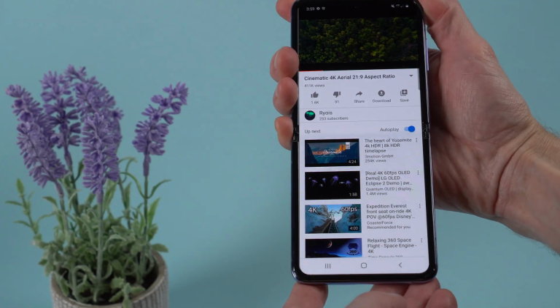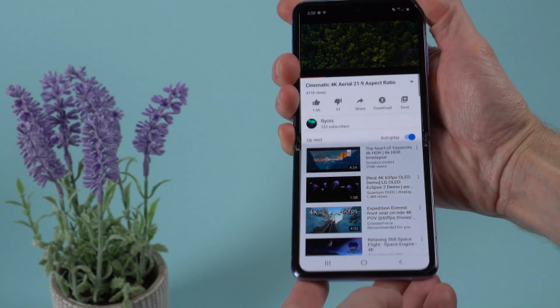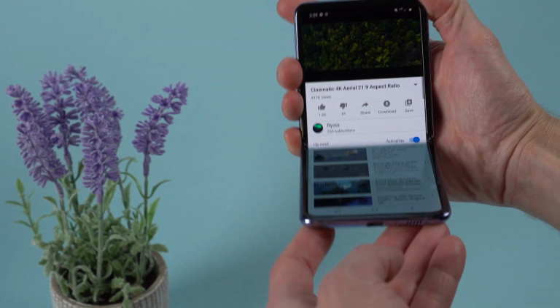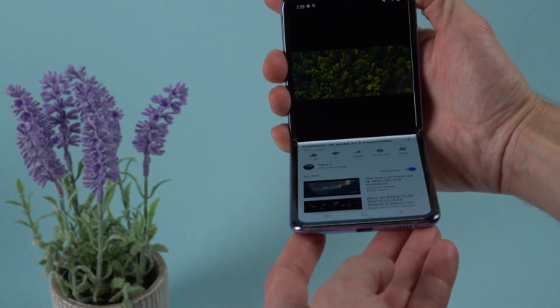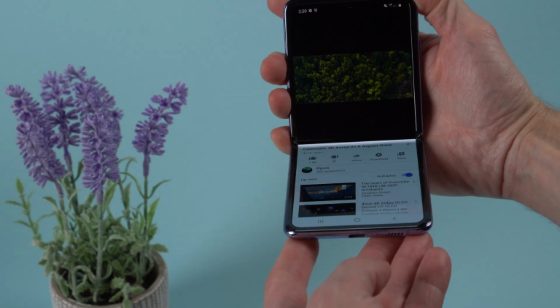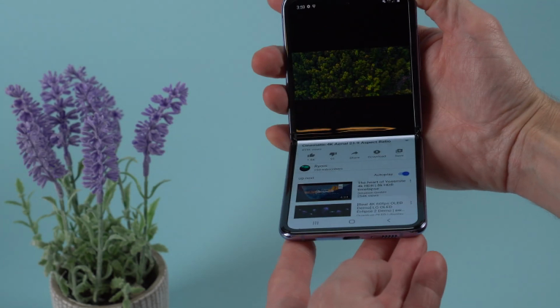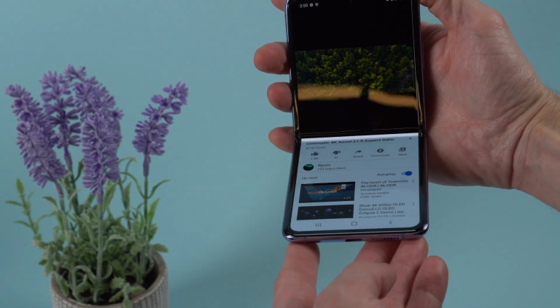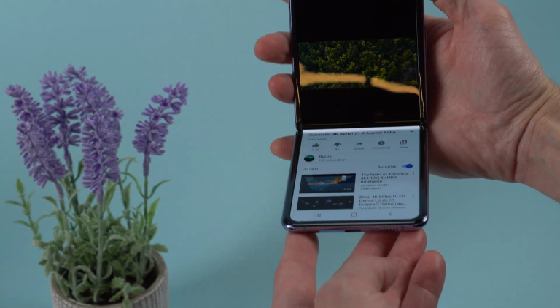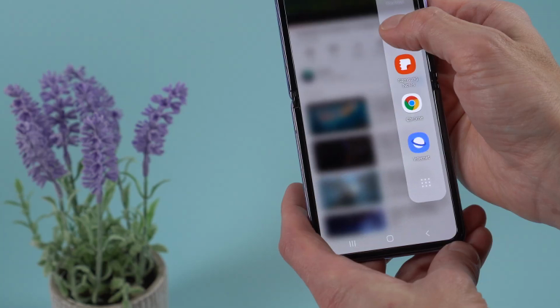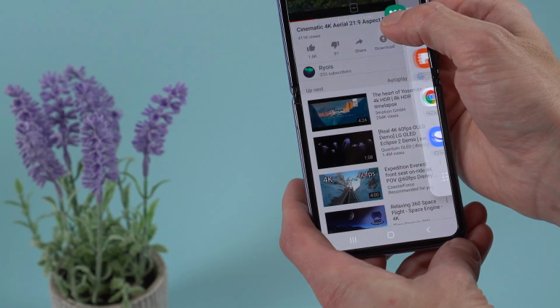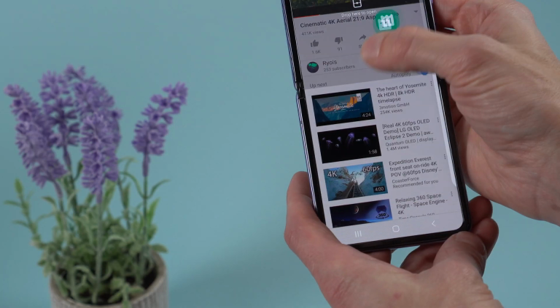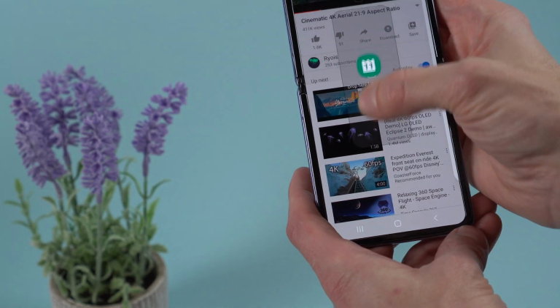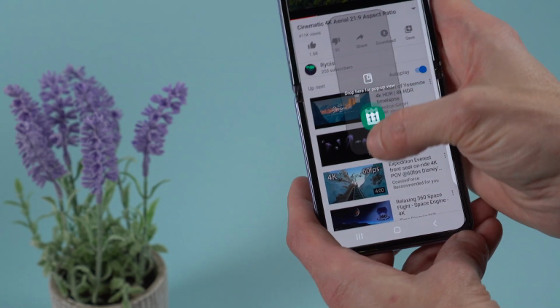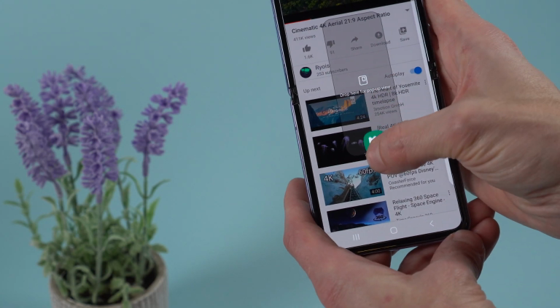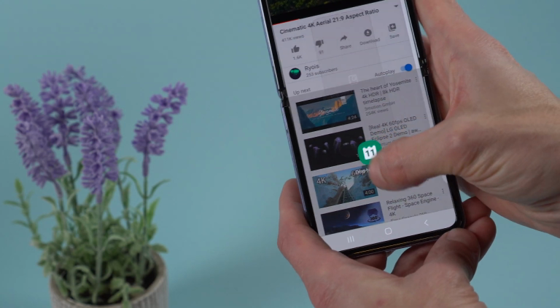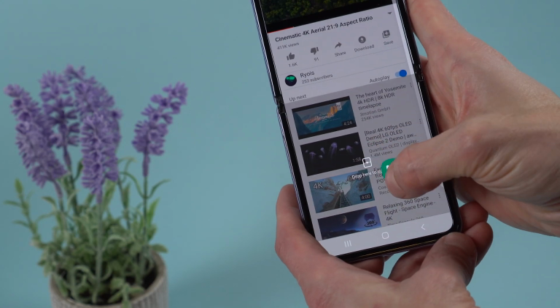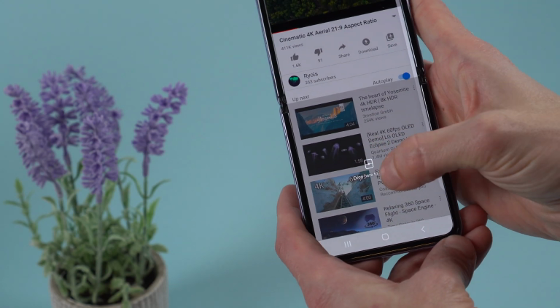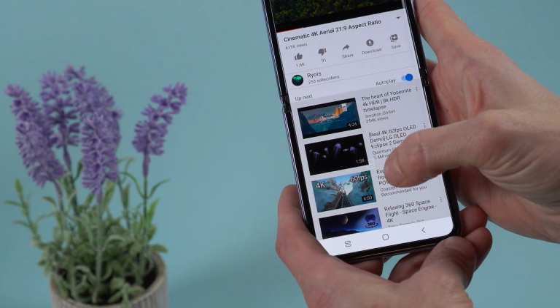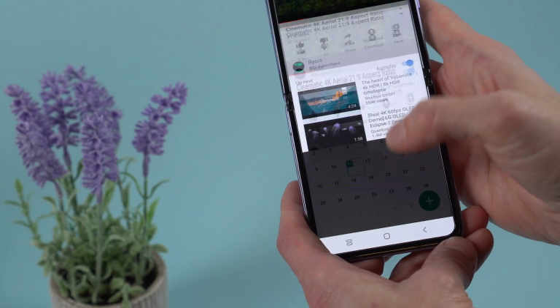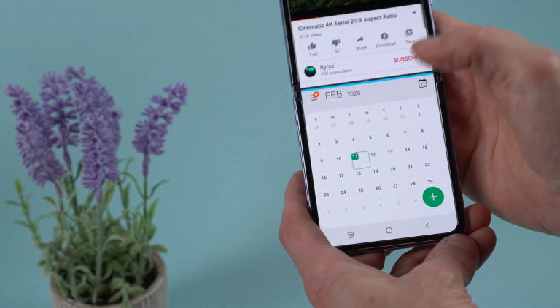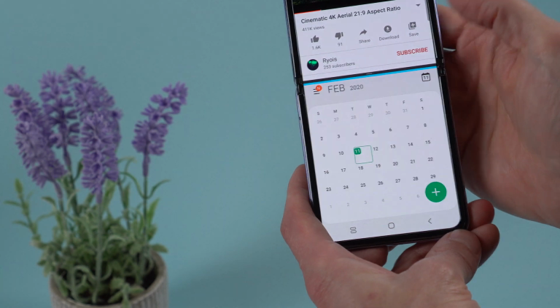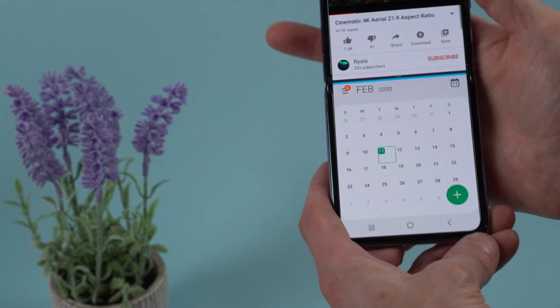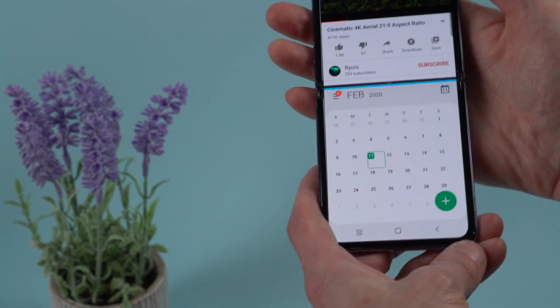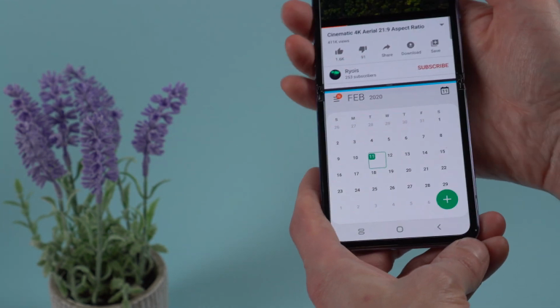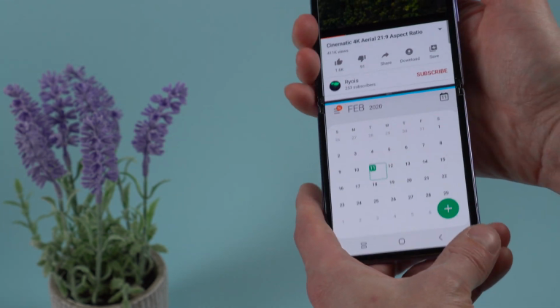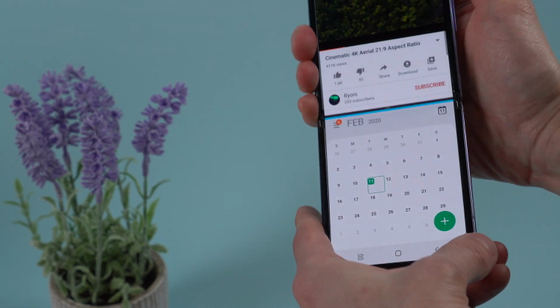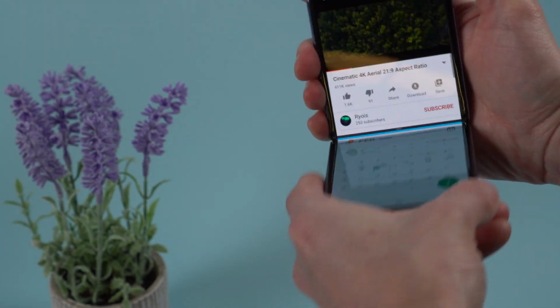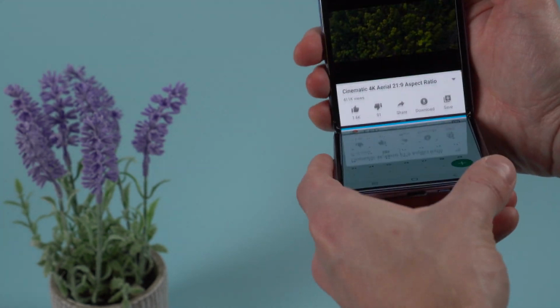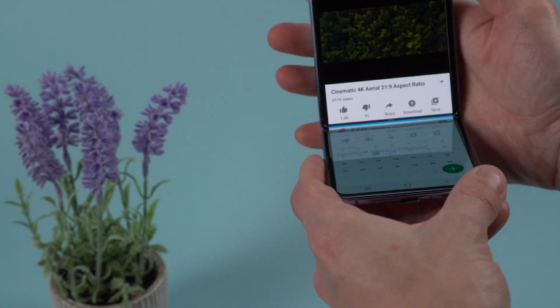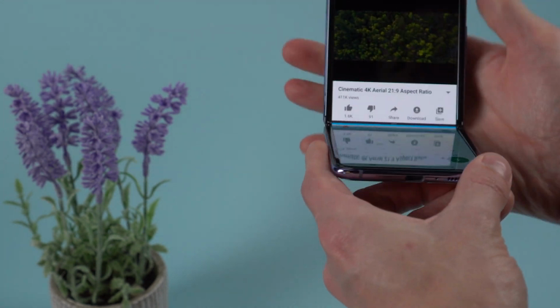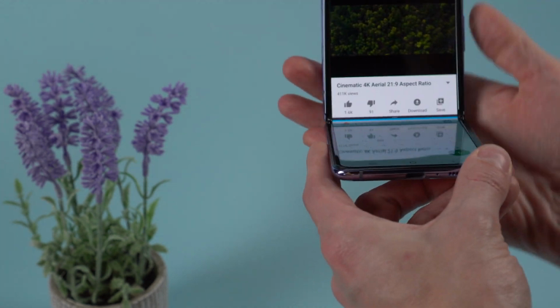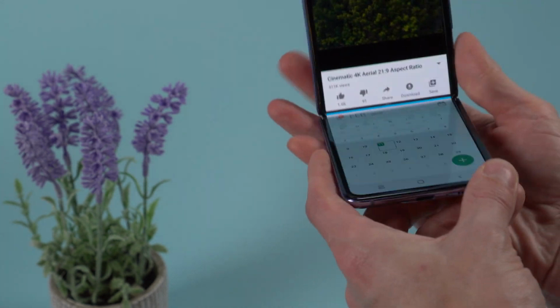YouTube is another such app, and you can also use split-screen multitasking tools to put a different app on each half of the display.